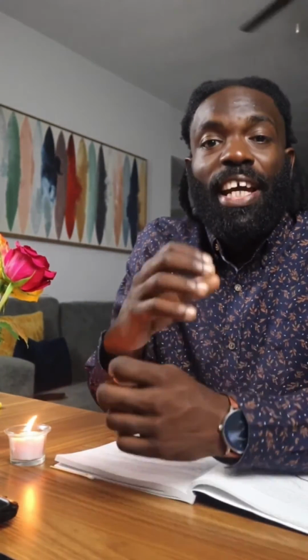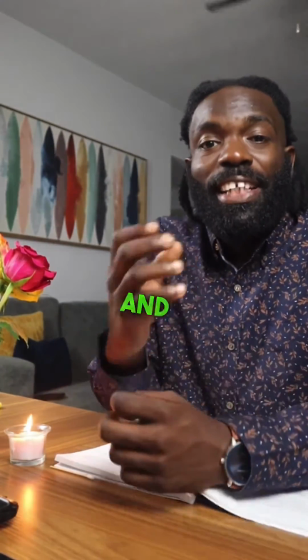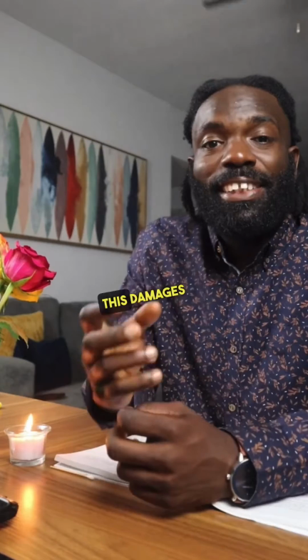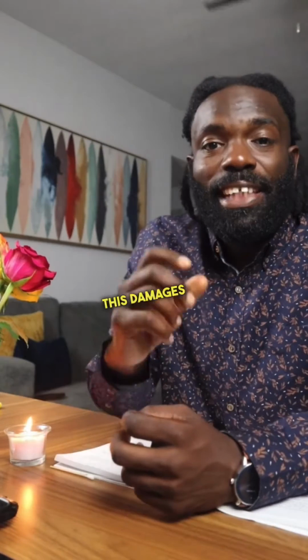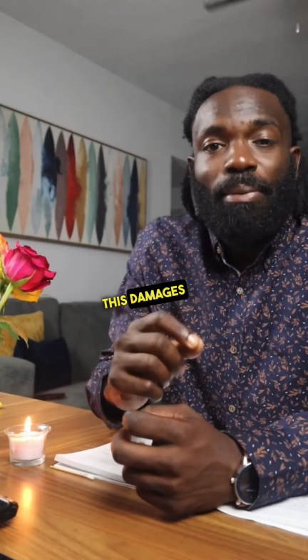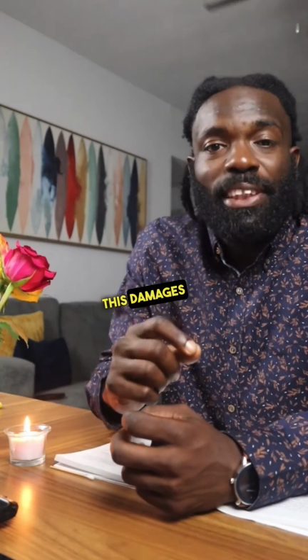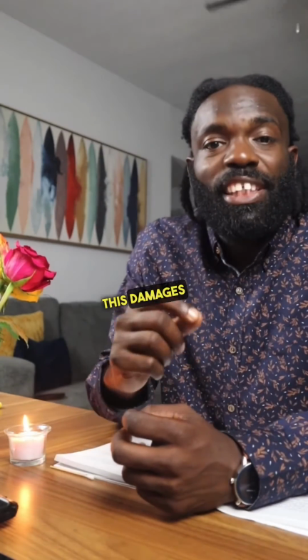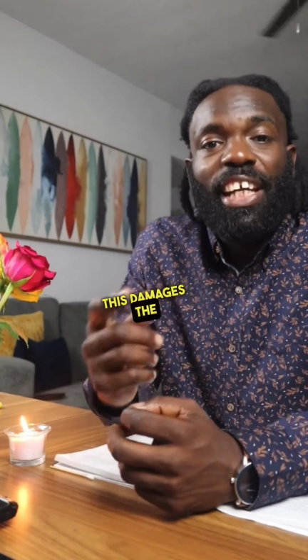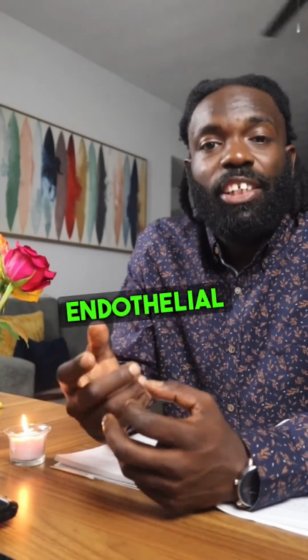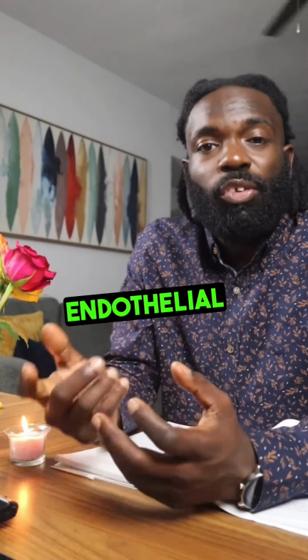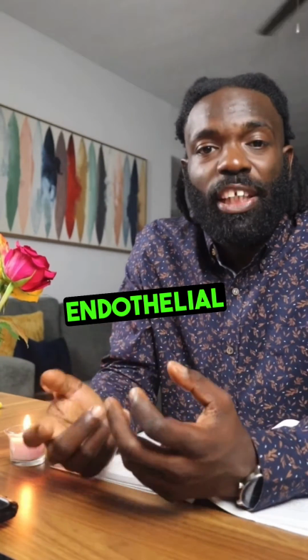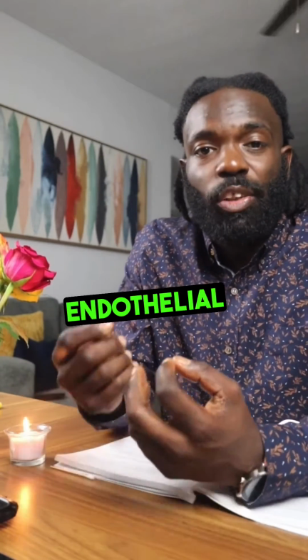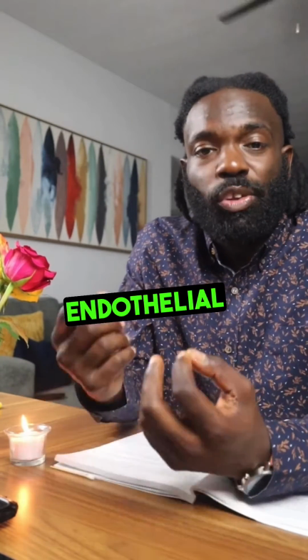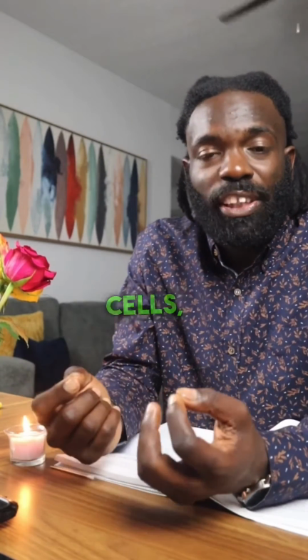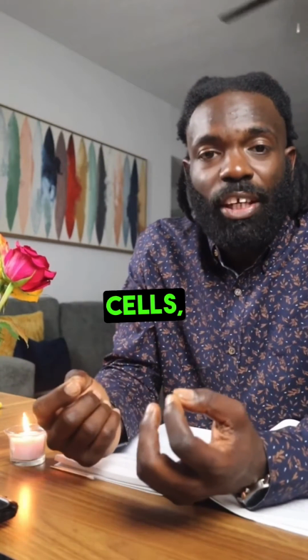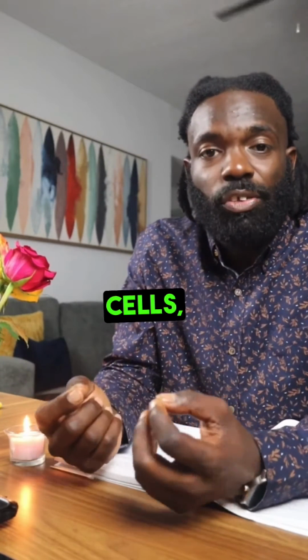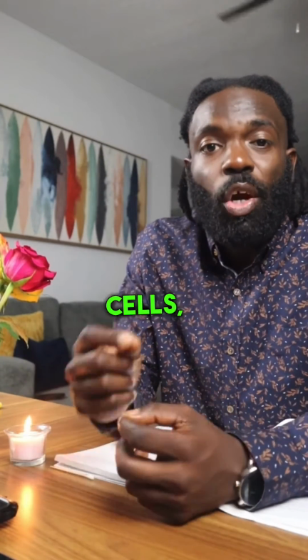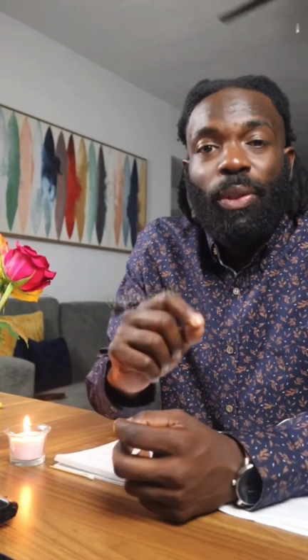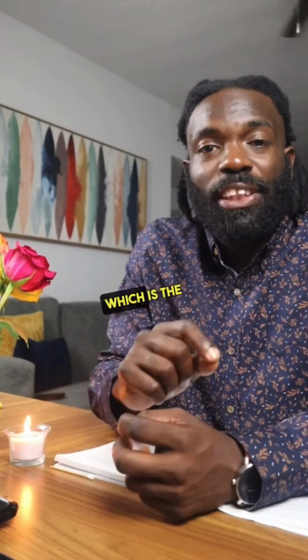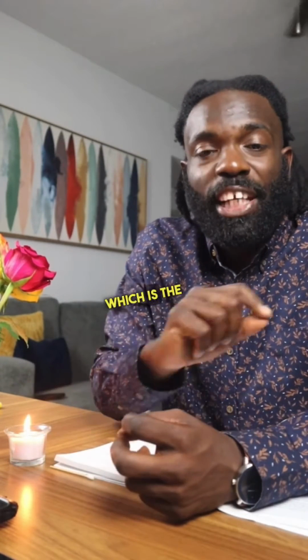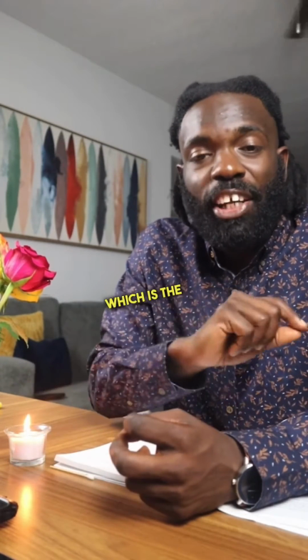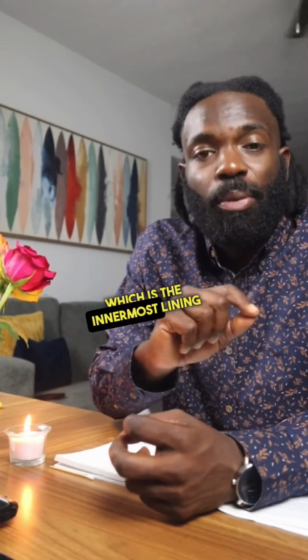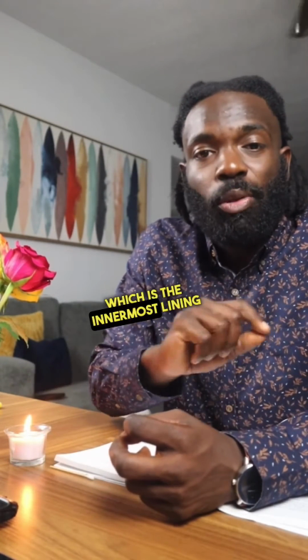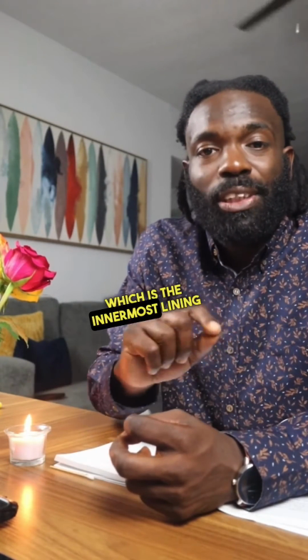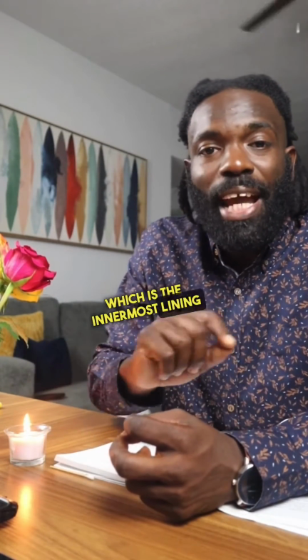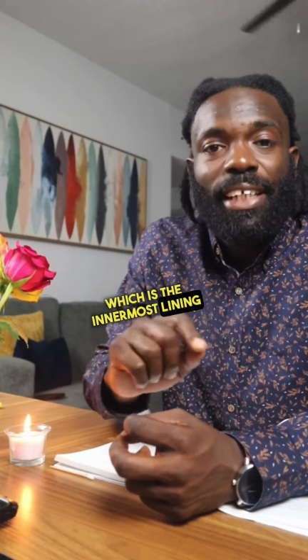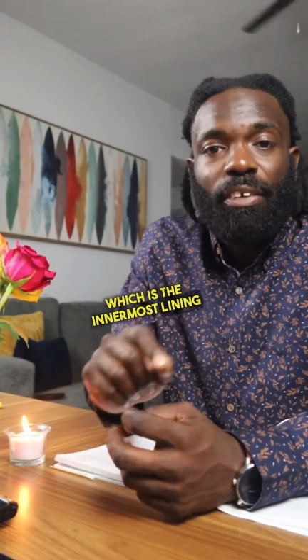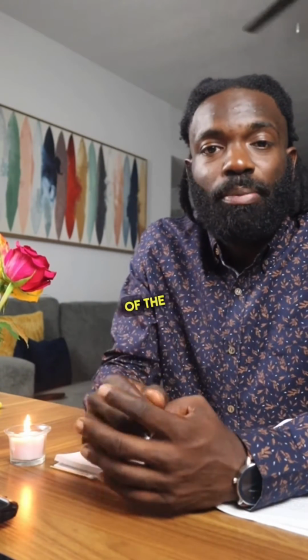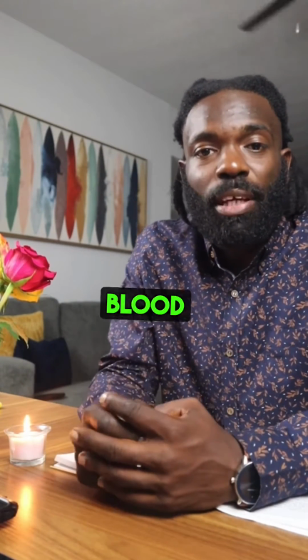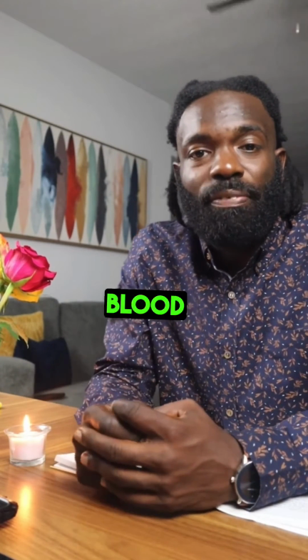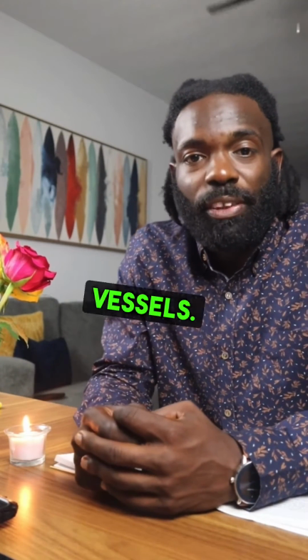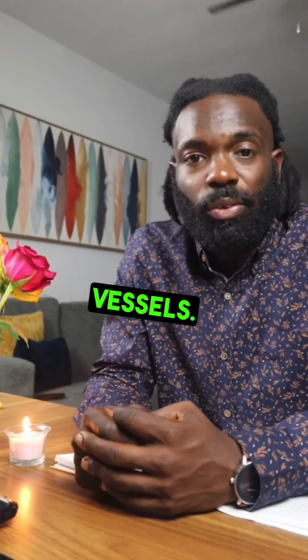This sodium is also damaging to the blood vessels because it causes them to constrict, and this damages the endothelial cells, which is the innermost lining of the blood vessels.